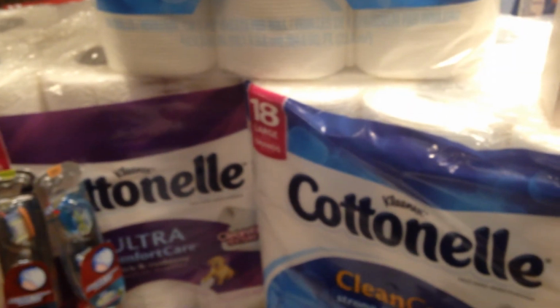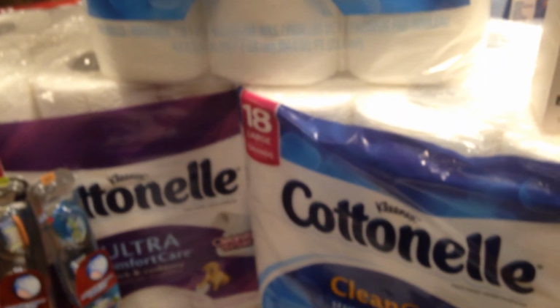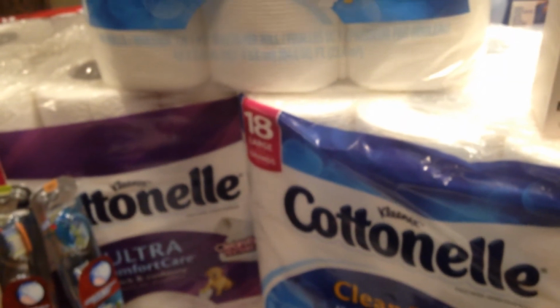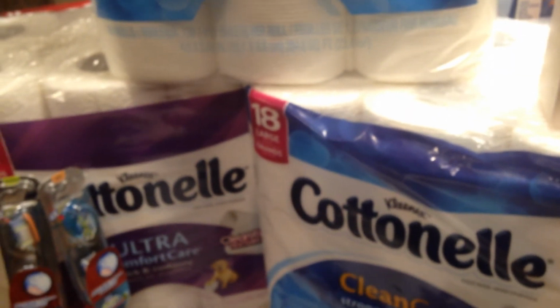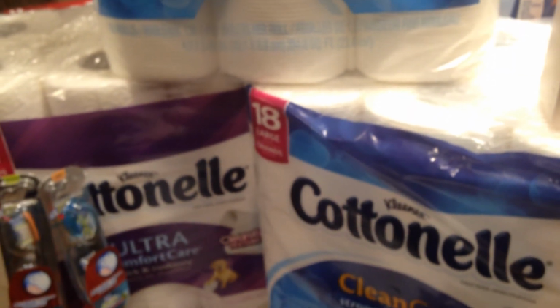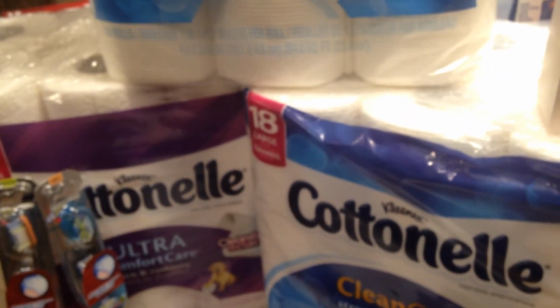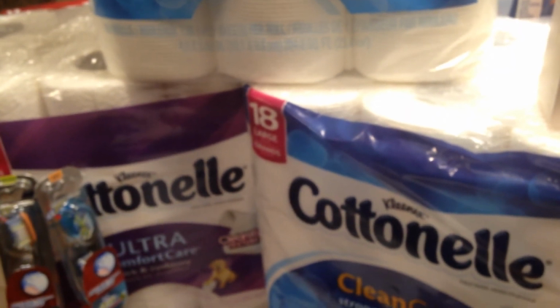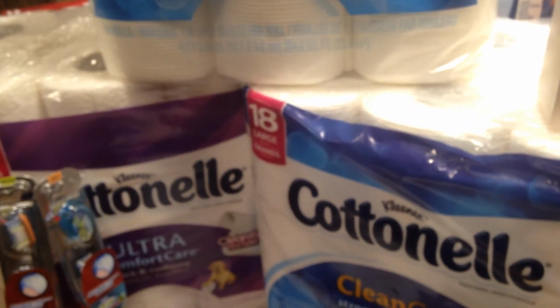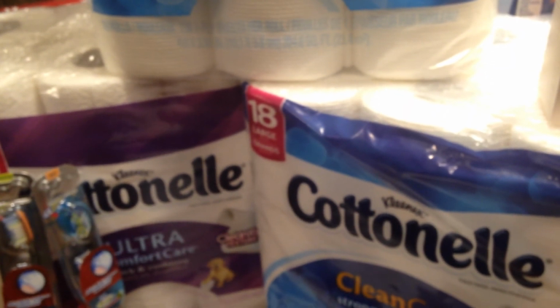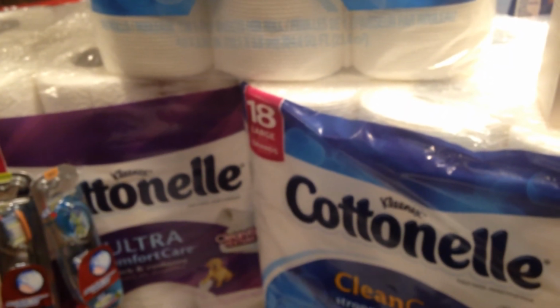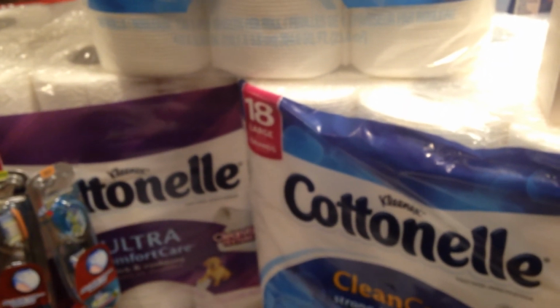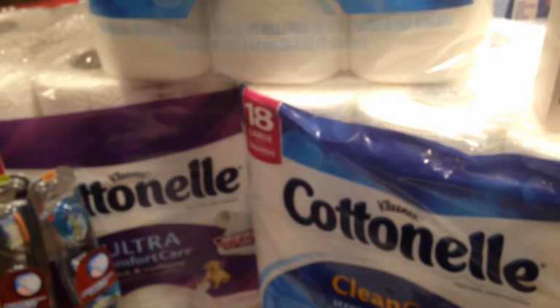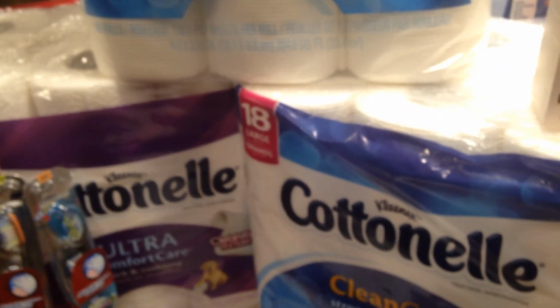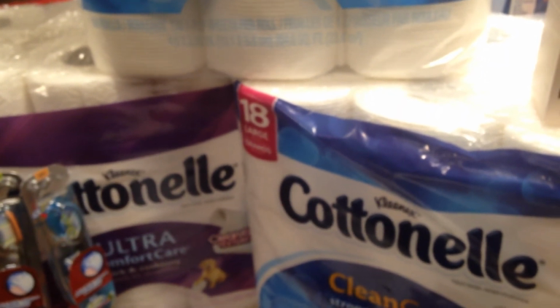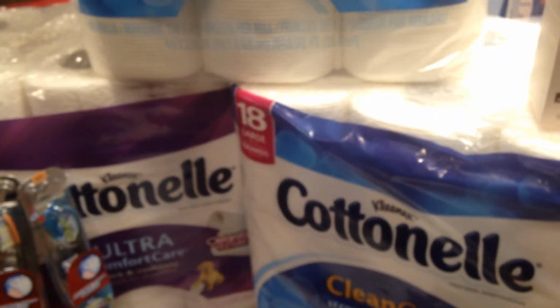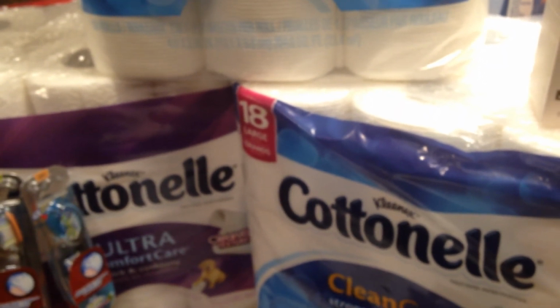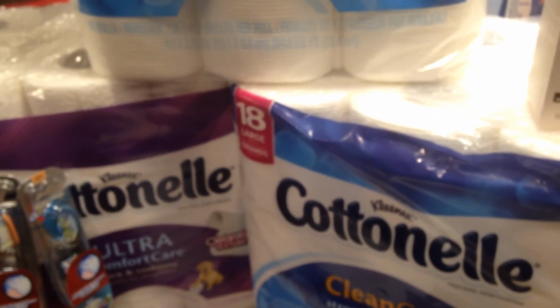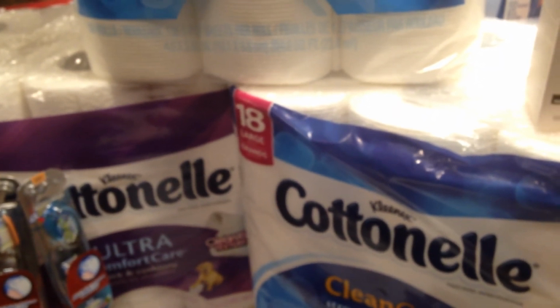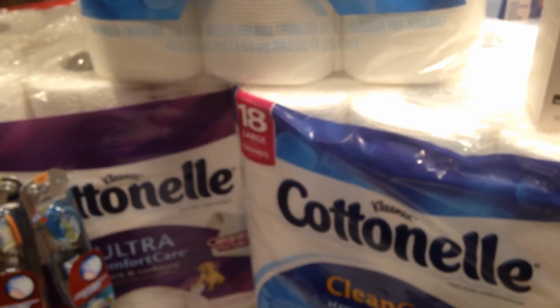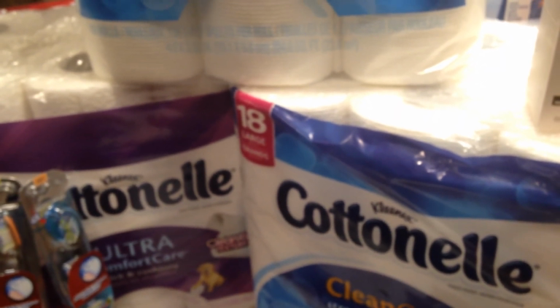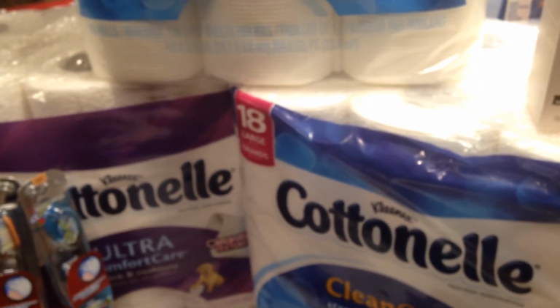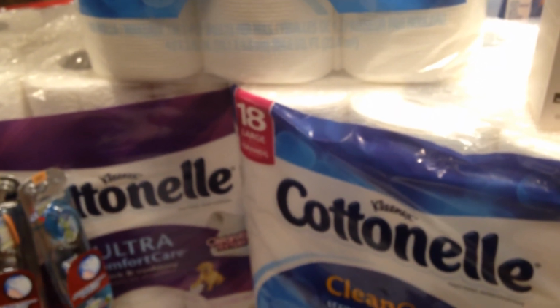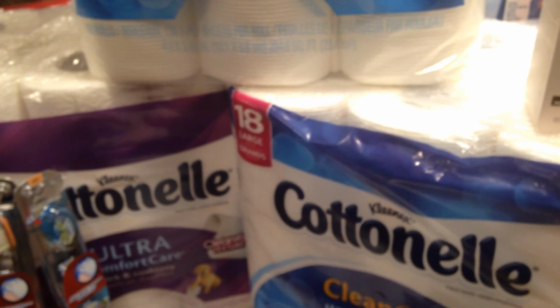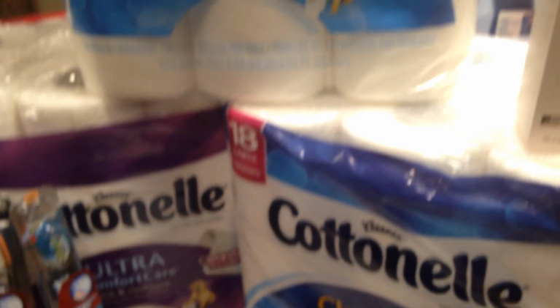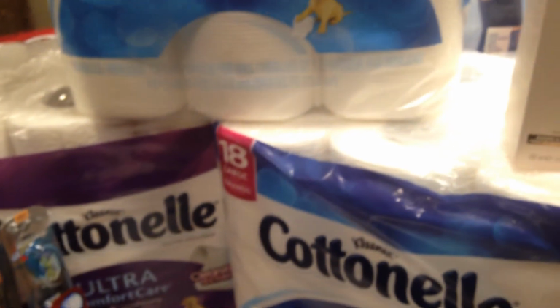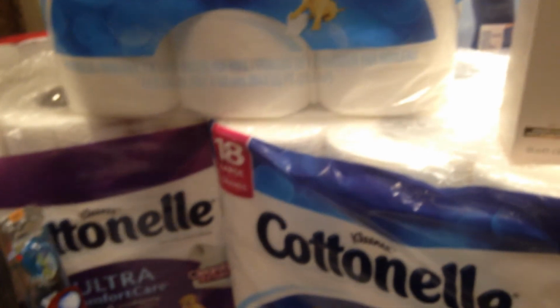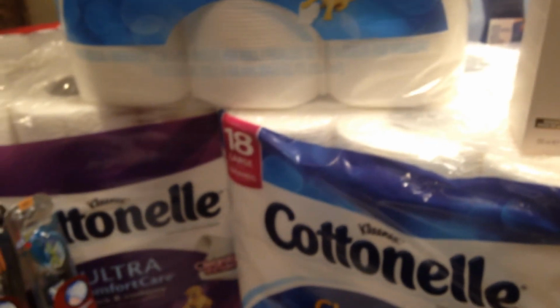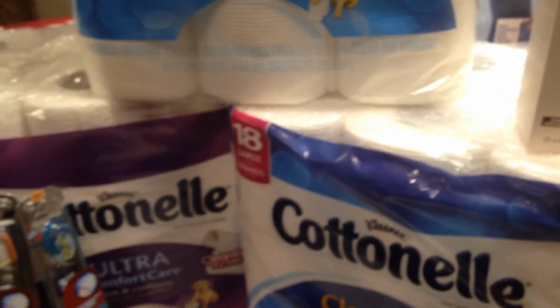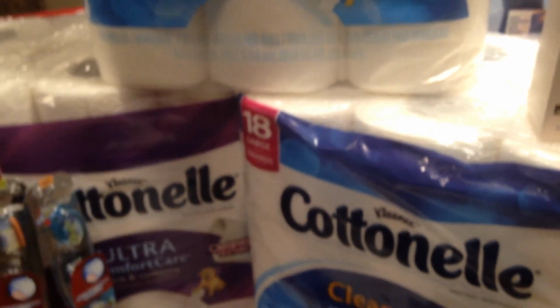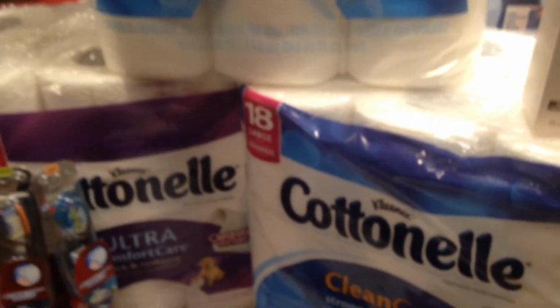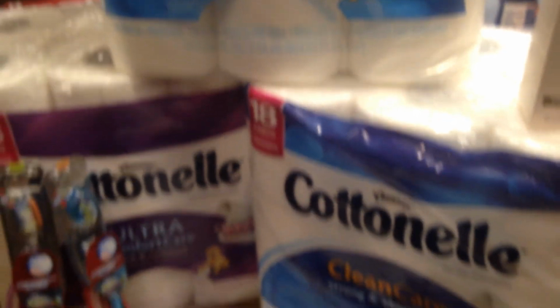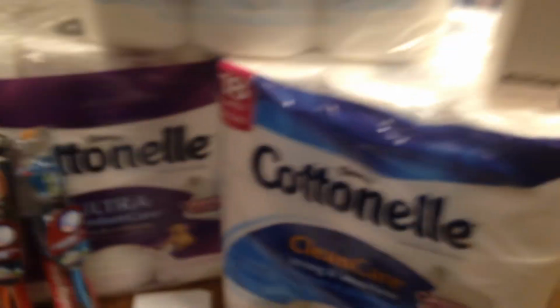Don't forget, have fun shopping. Okay, guys.